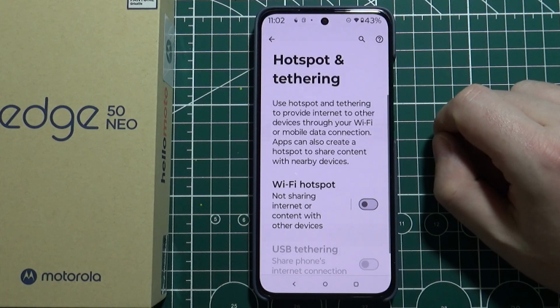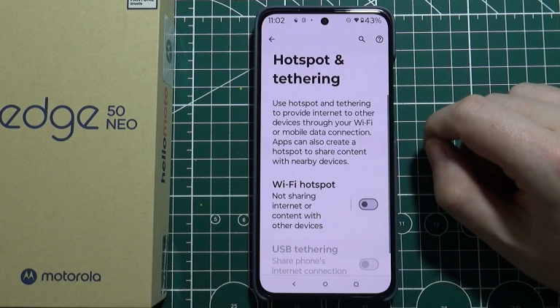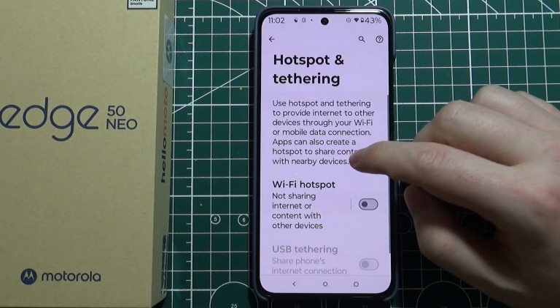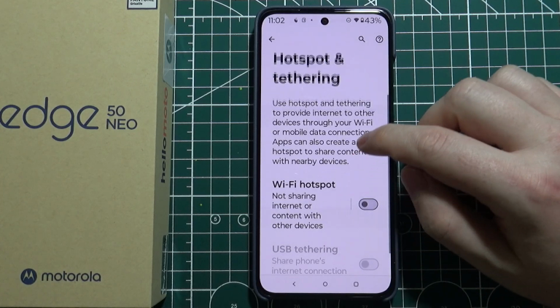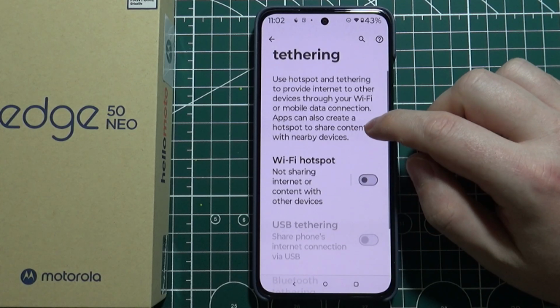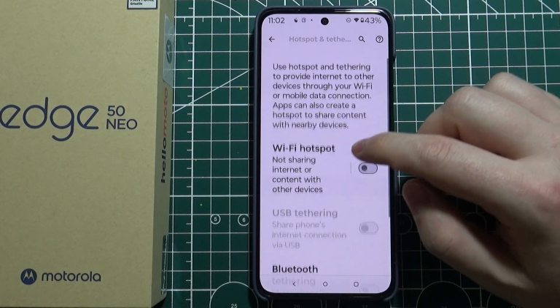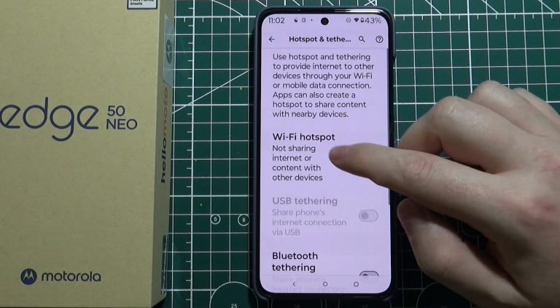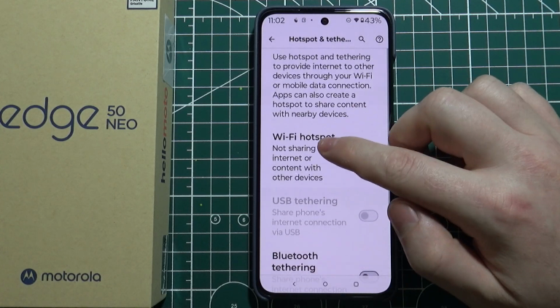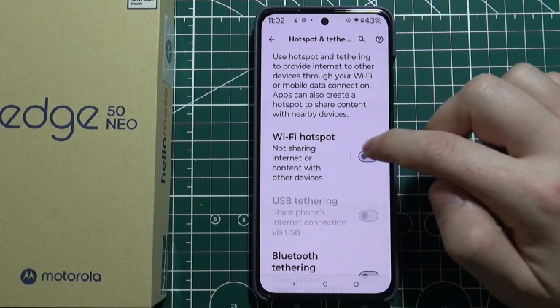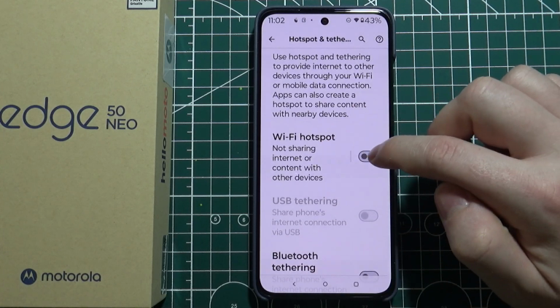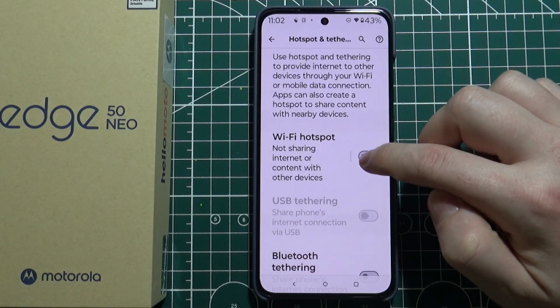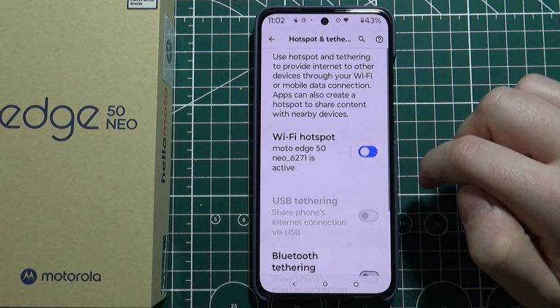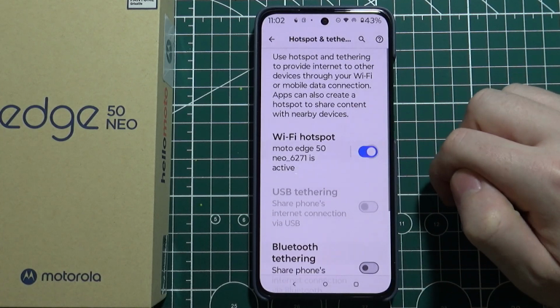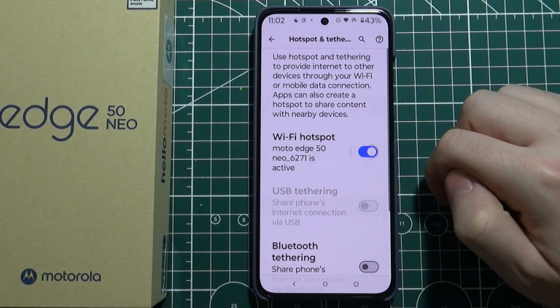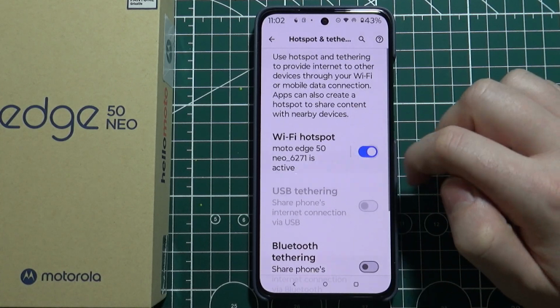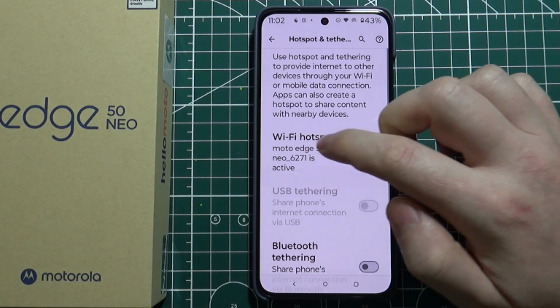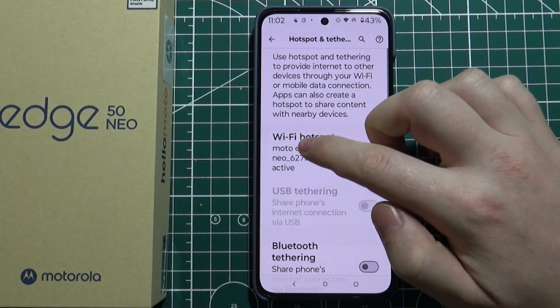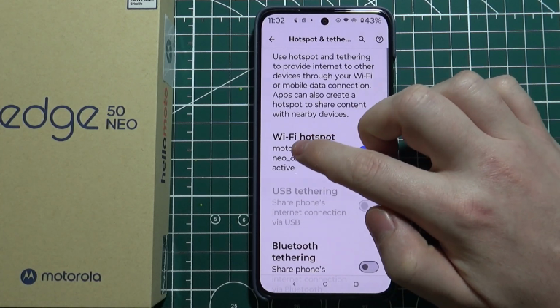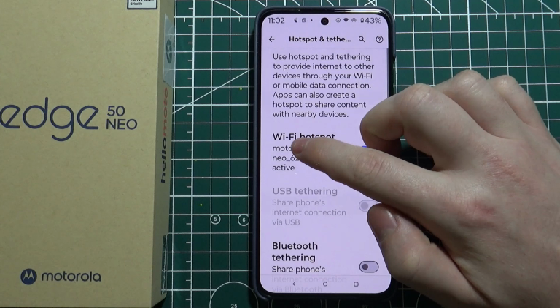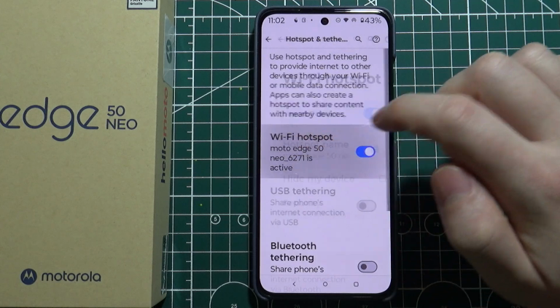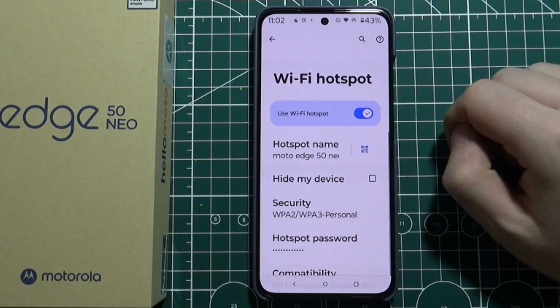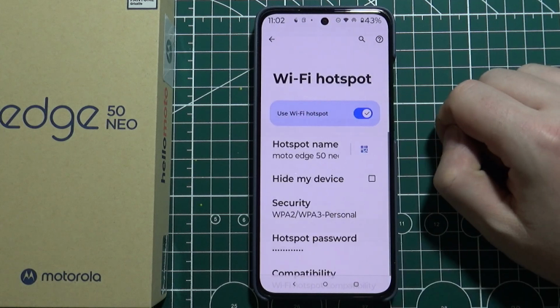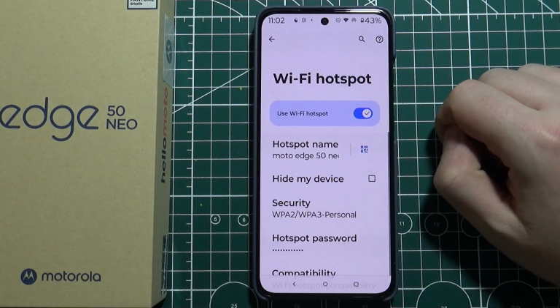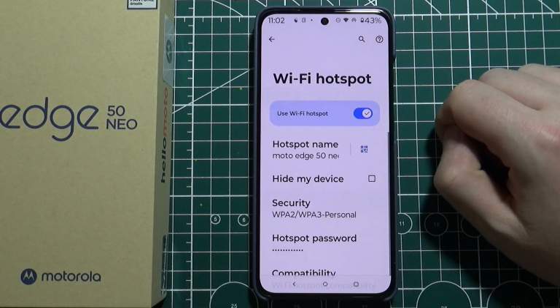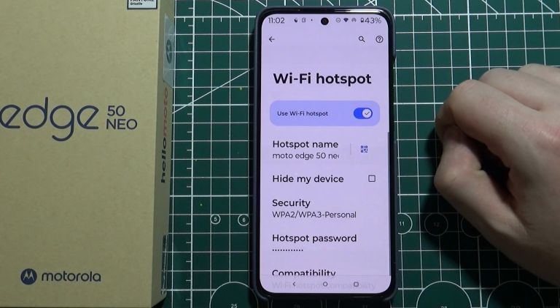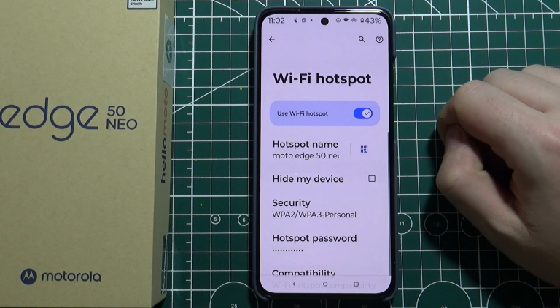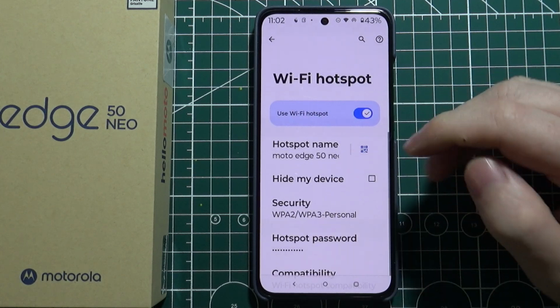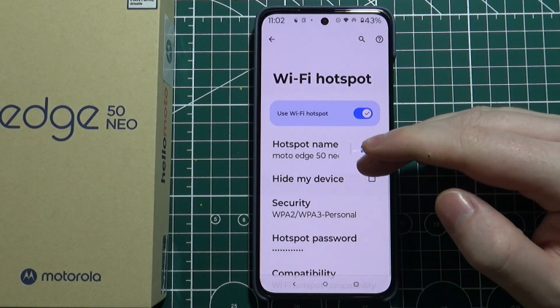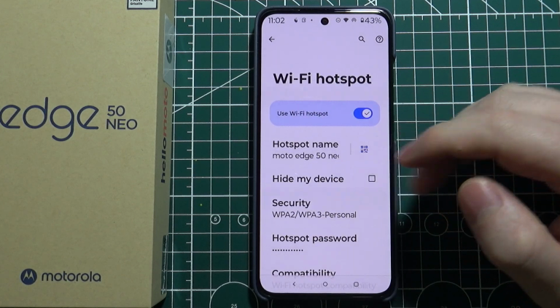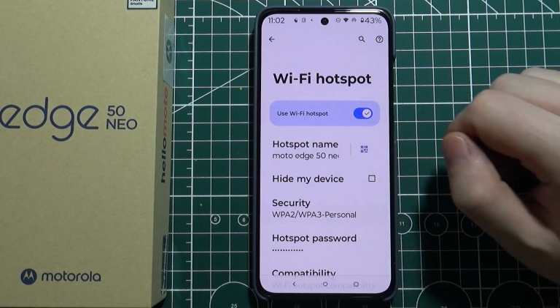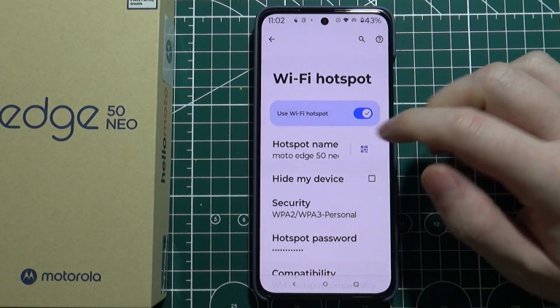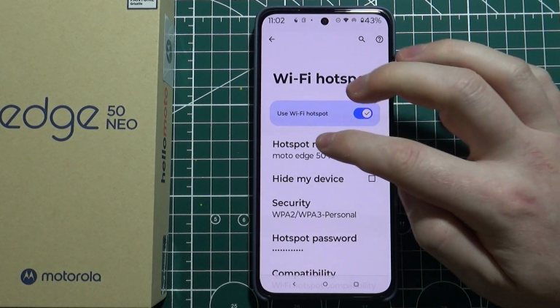Then you can activate your Wi-Fi hotspot. Click on it to change the settings, like the hotspot name.